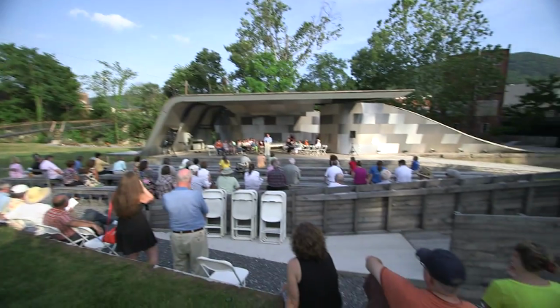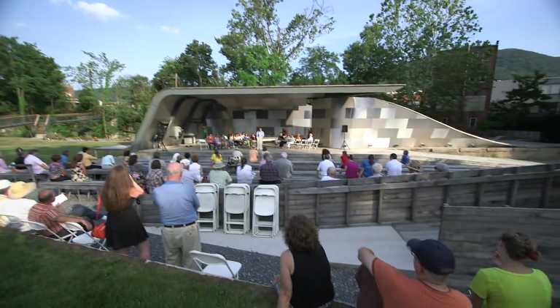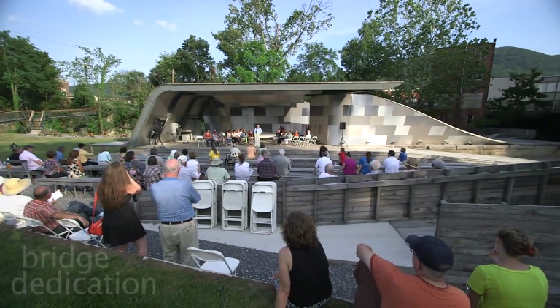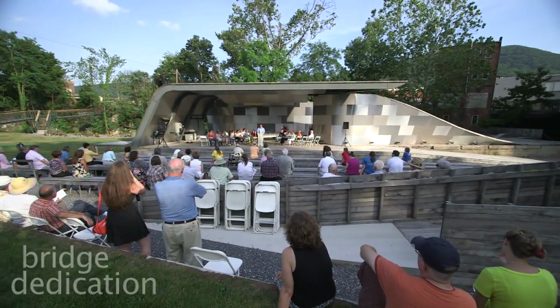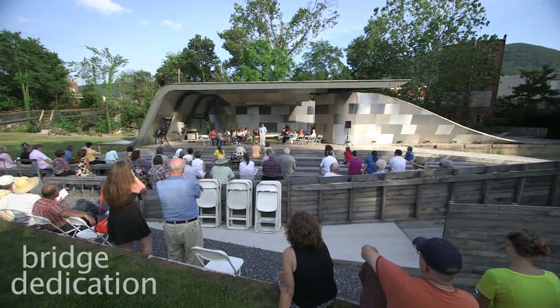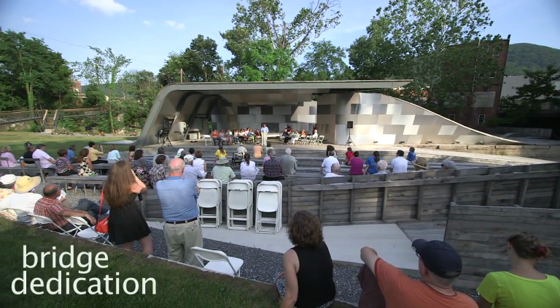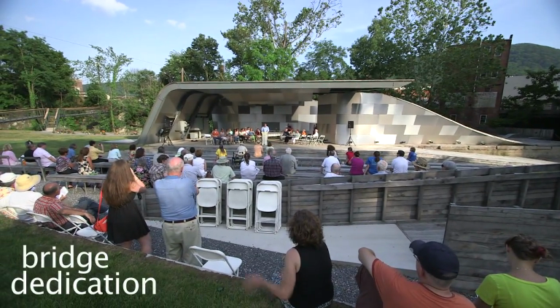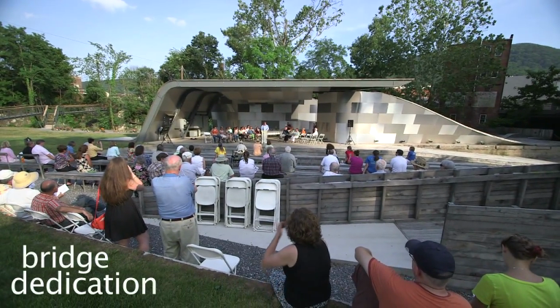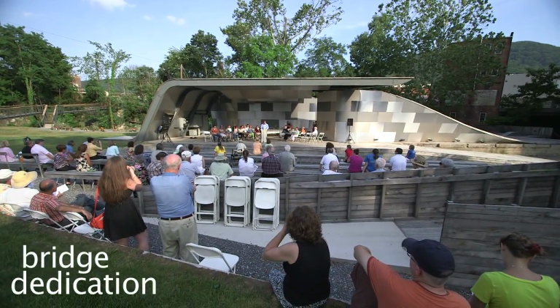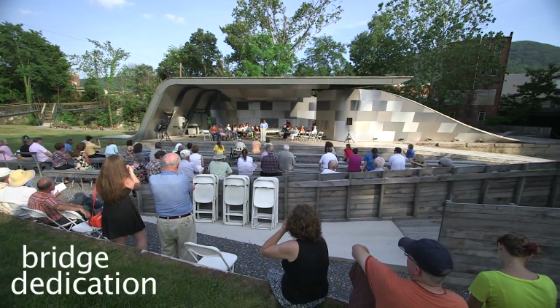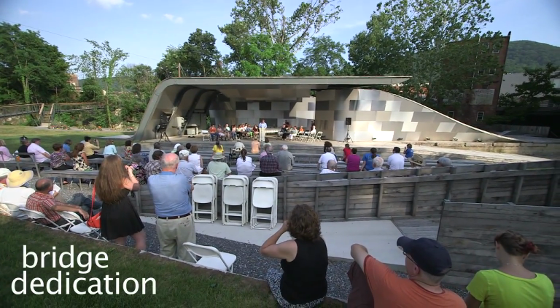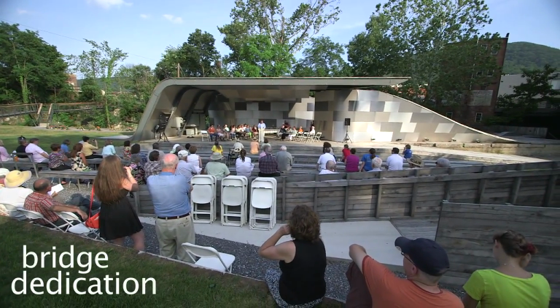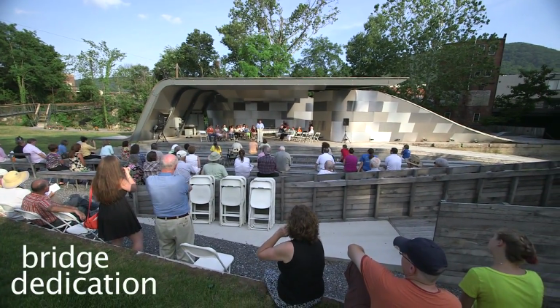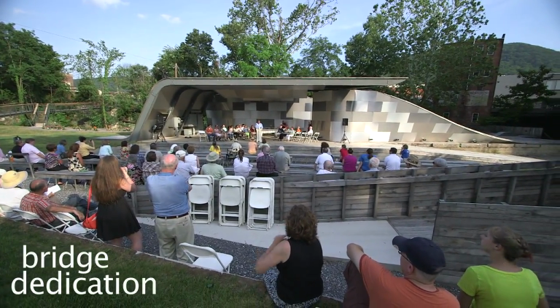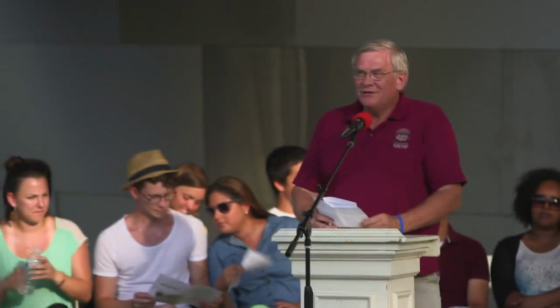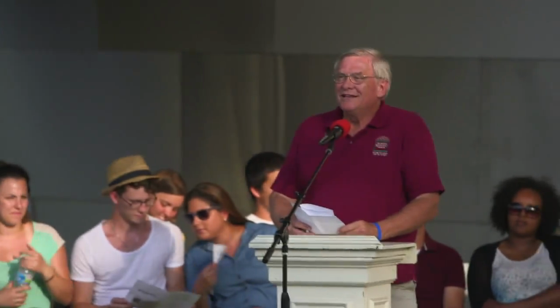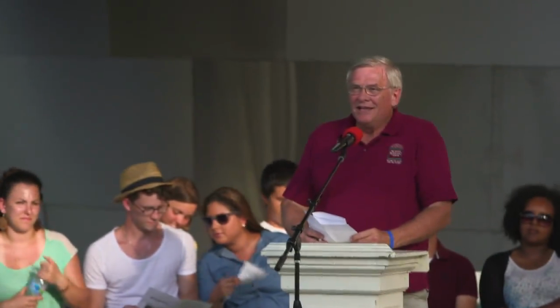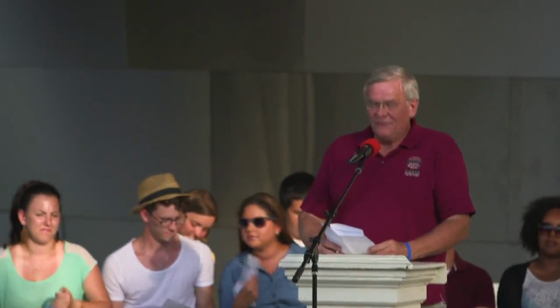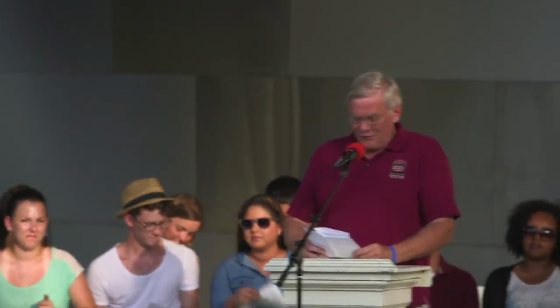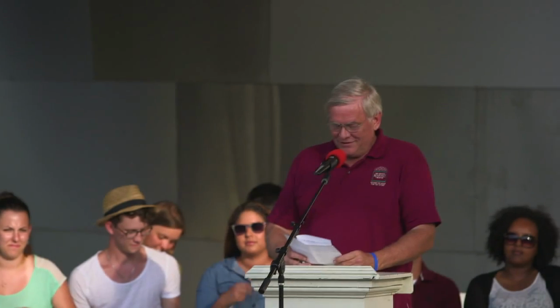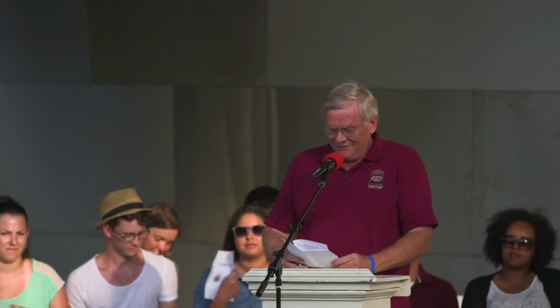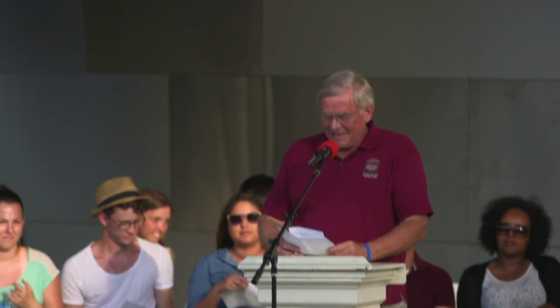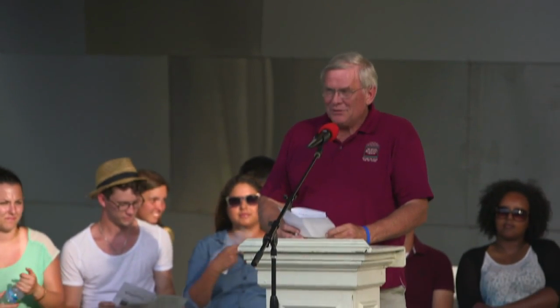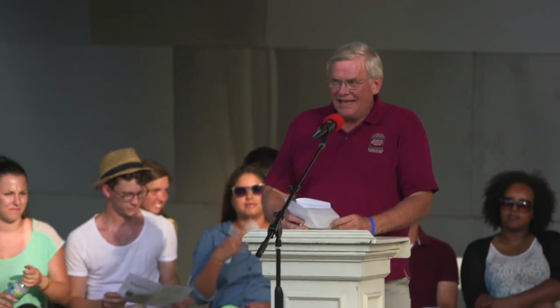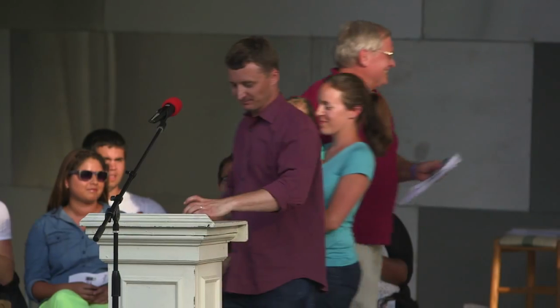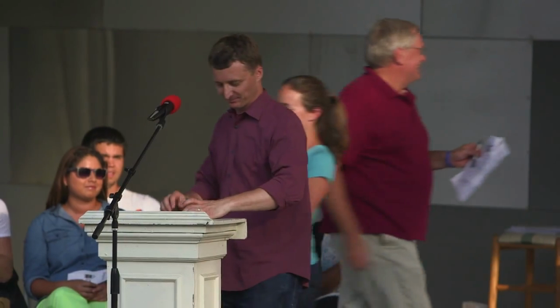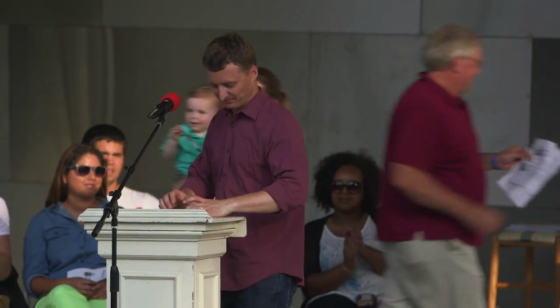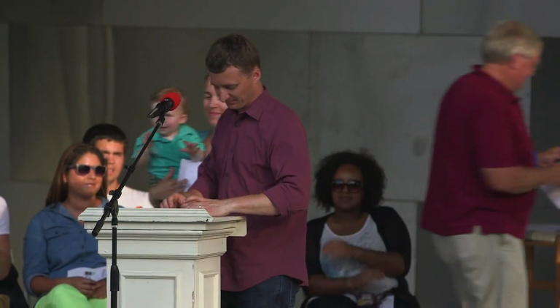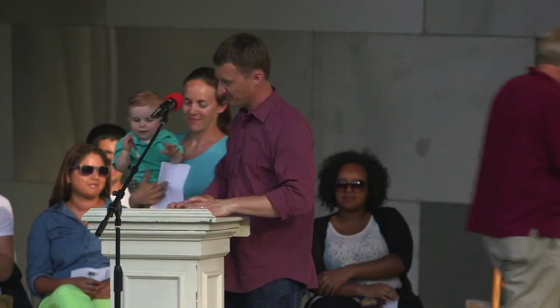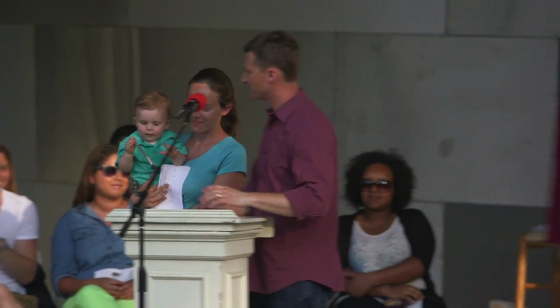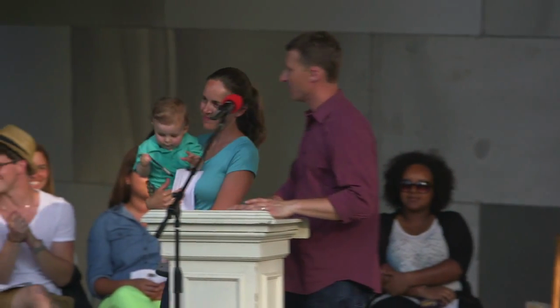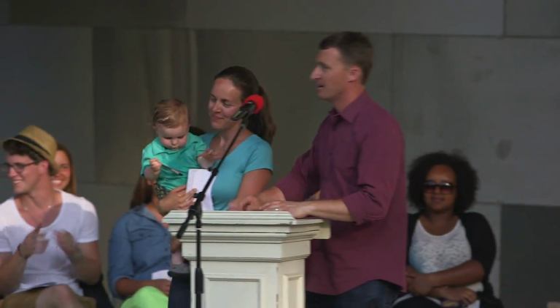And now it gives me great pleasure to introduce to you the founders of Design Build Lab, Keith and Marie Zalostowski.